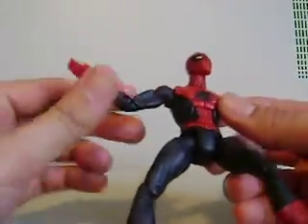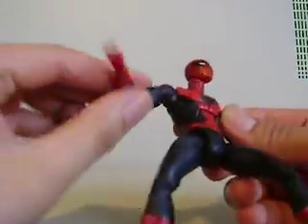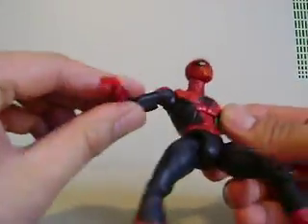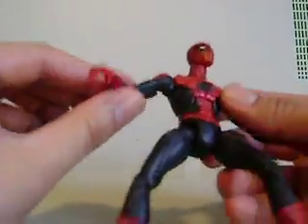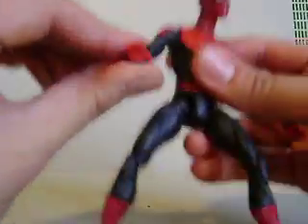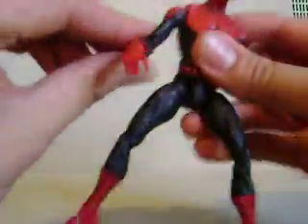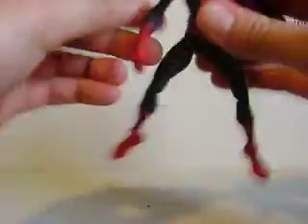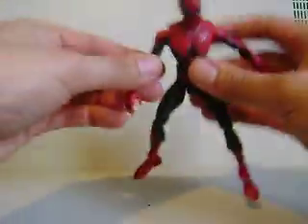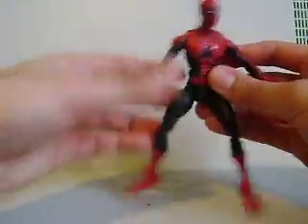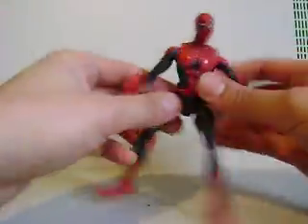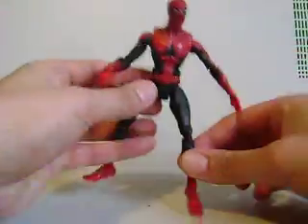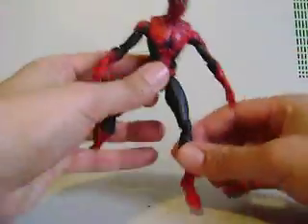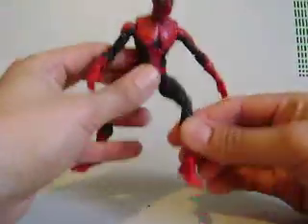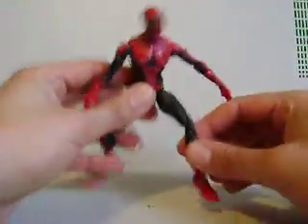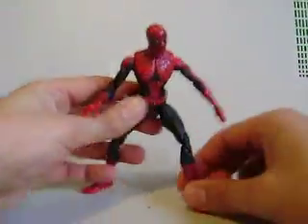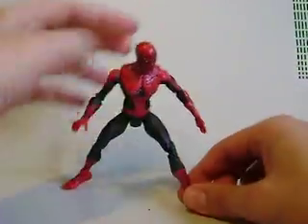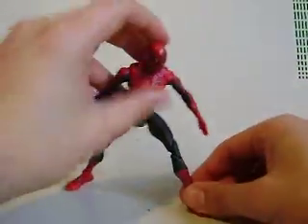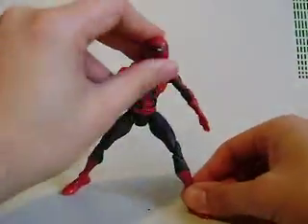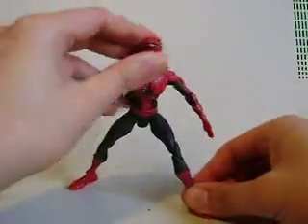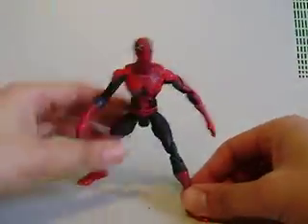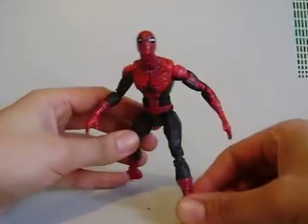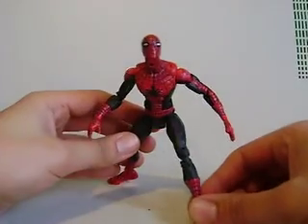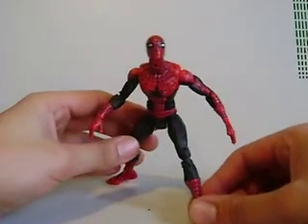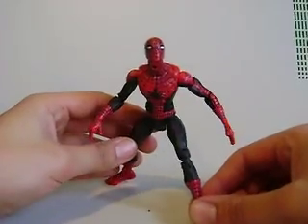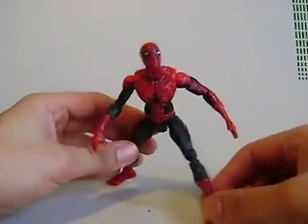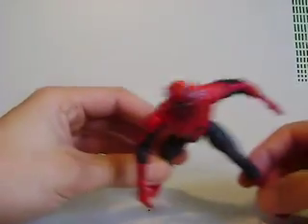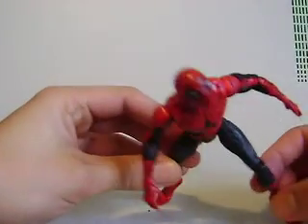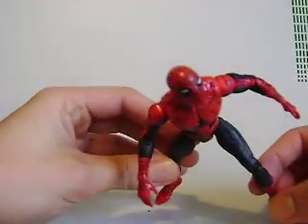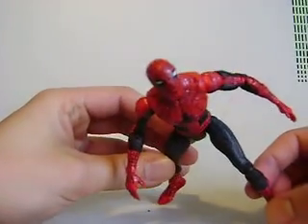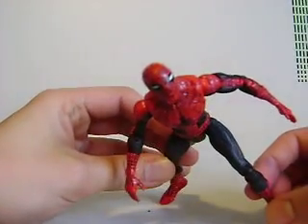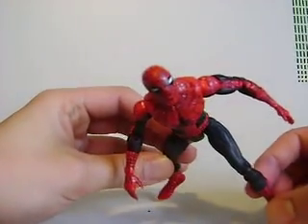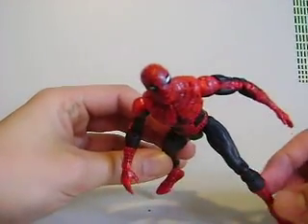Very cool figure. Pick him up if you get a chance. That's all I got to say about that — First Appearance Spider-Man. Check it out. Later.